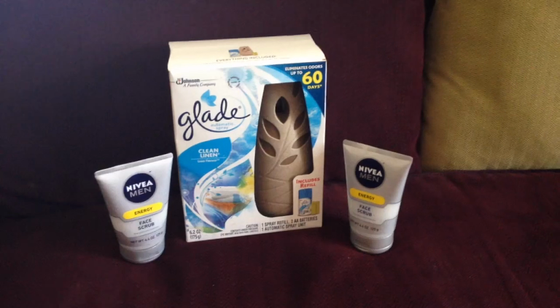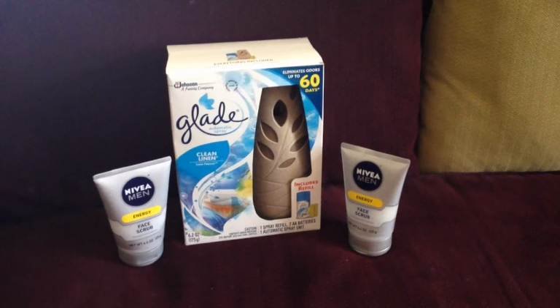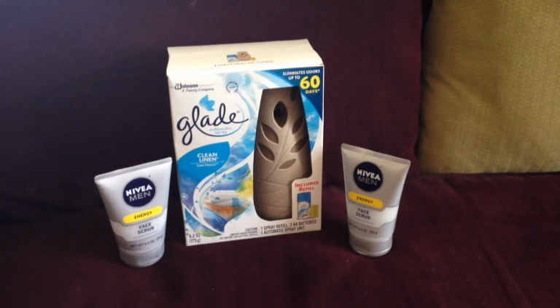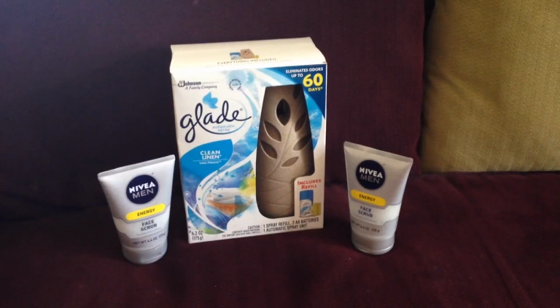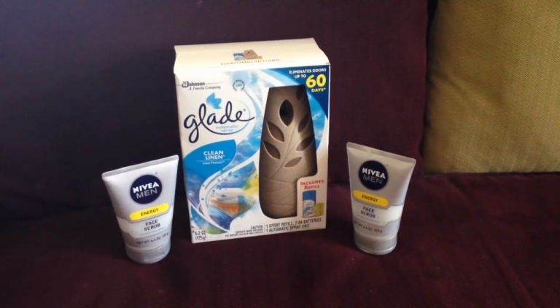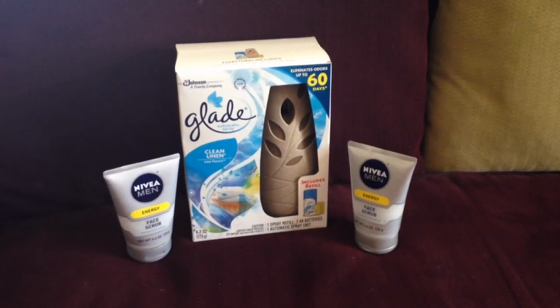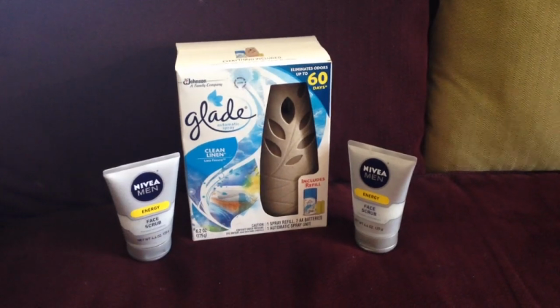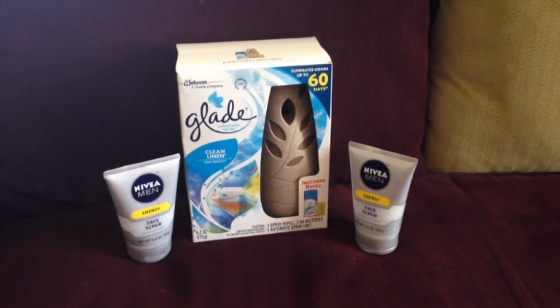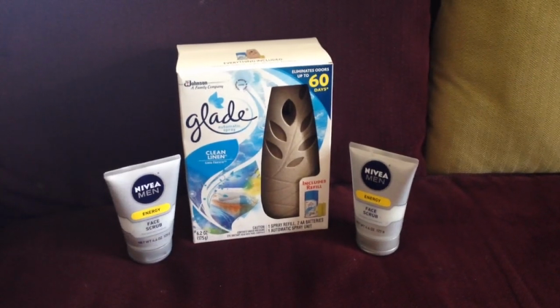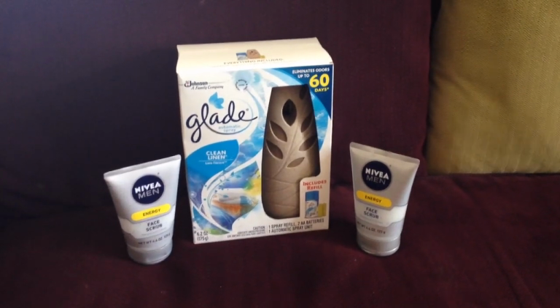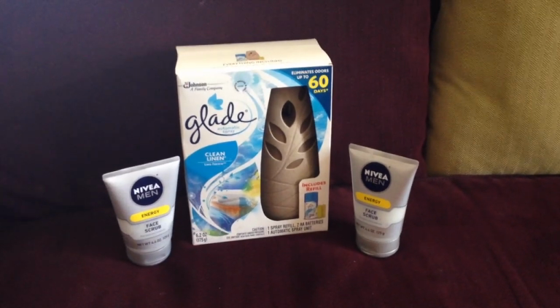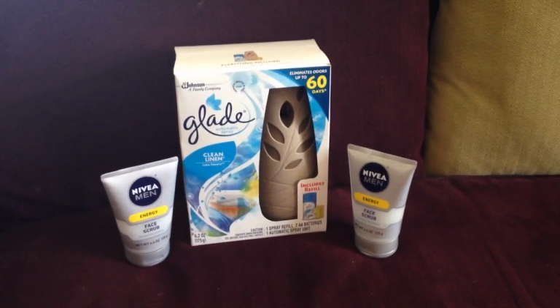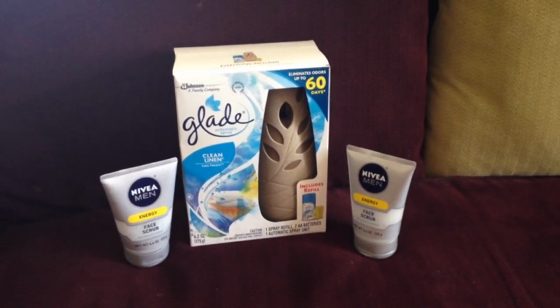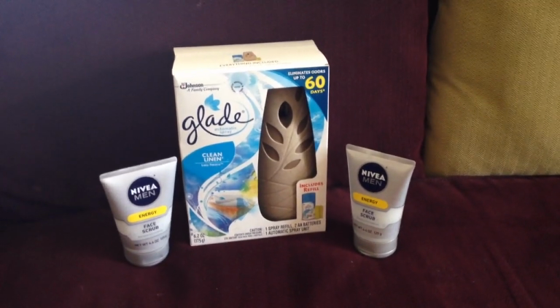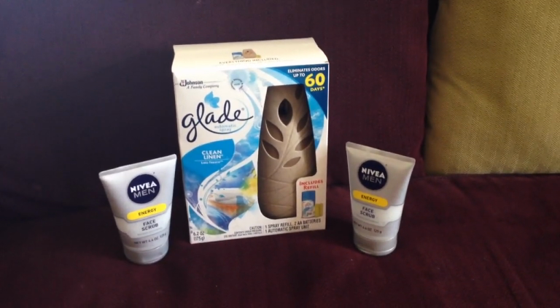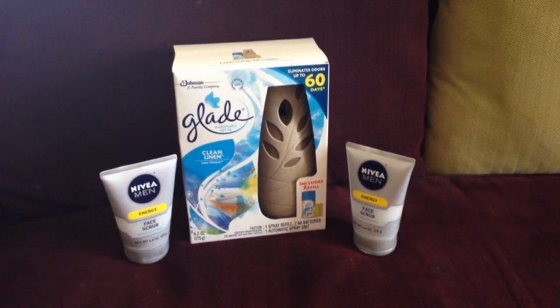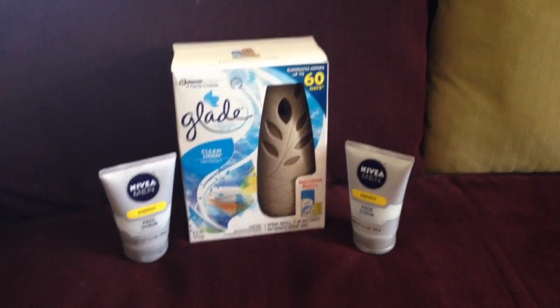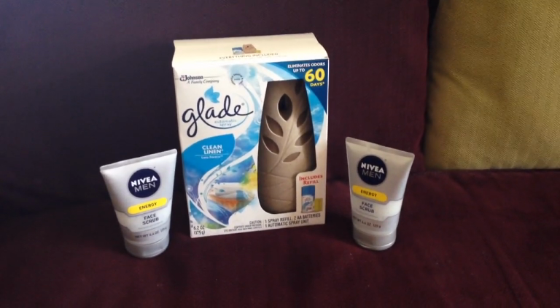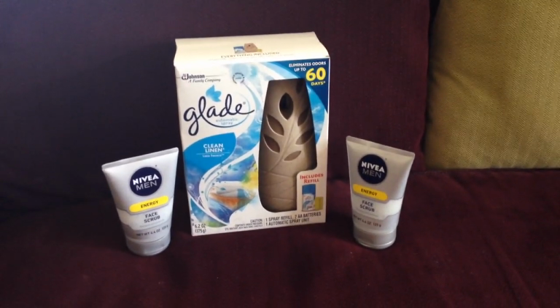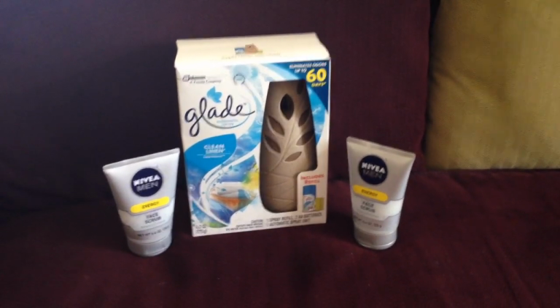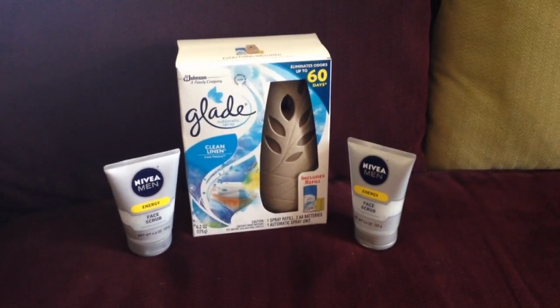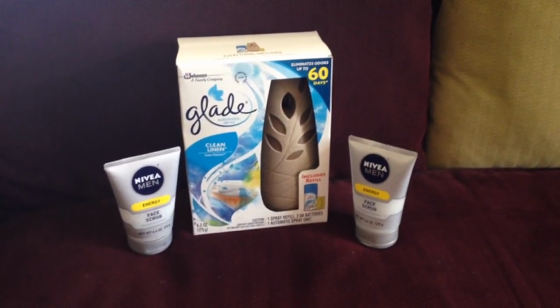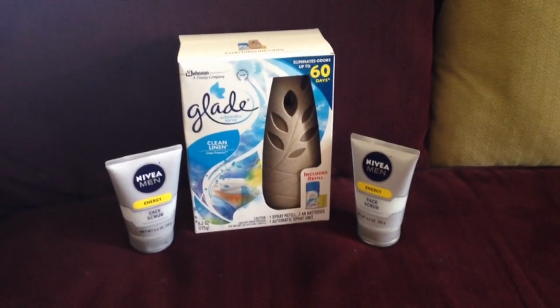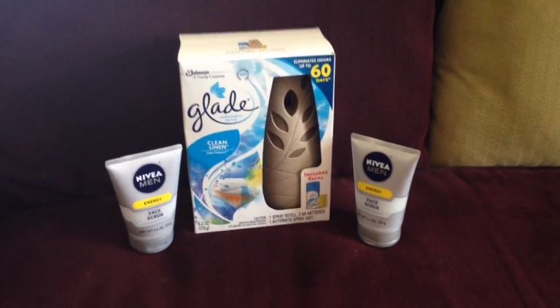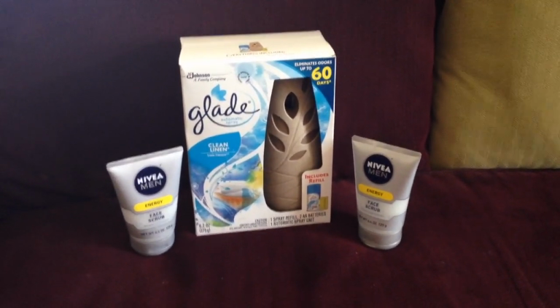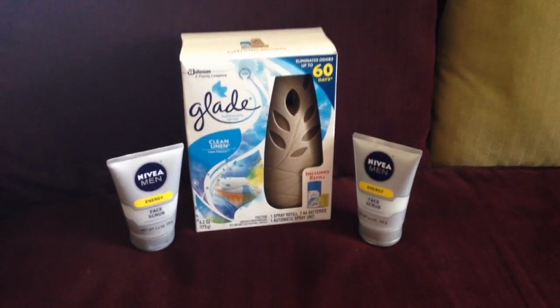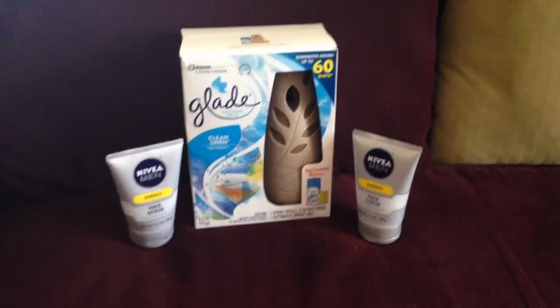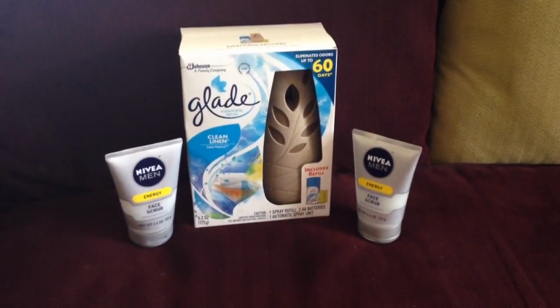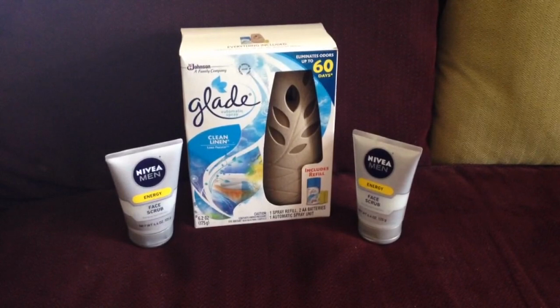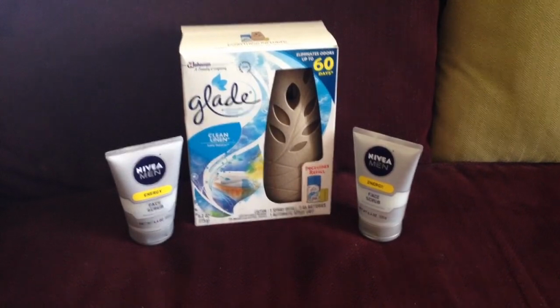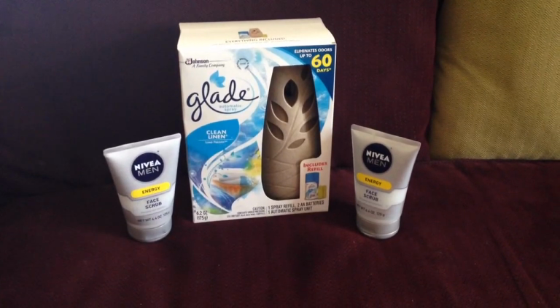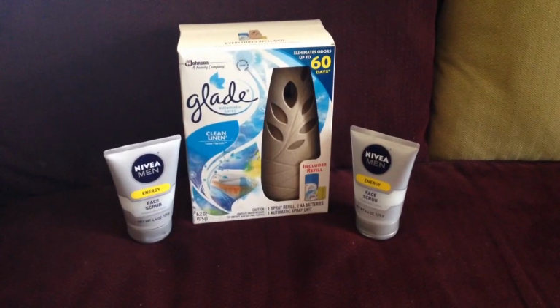Hey everyone, here is my Walgreens haul for the week of September 13th.